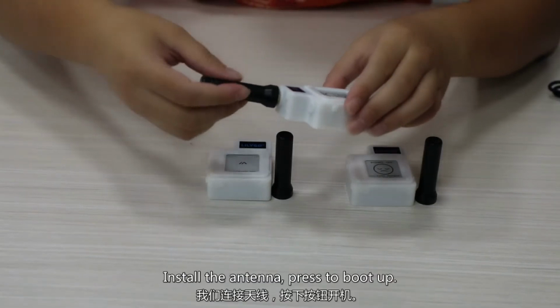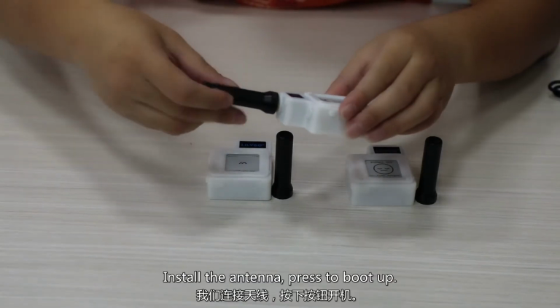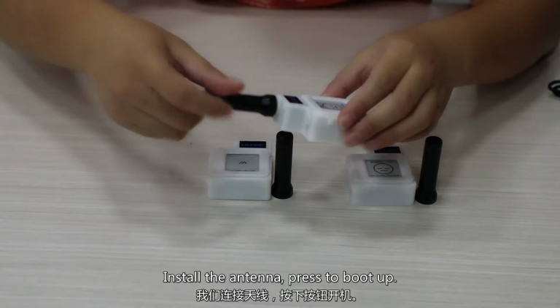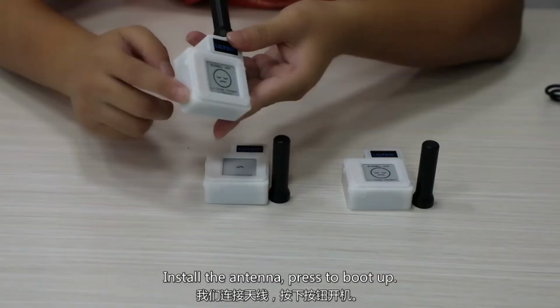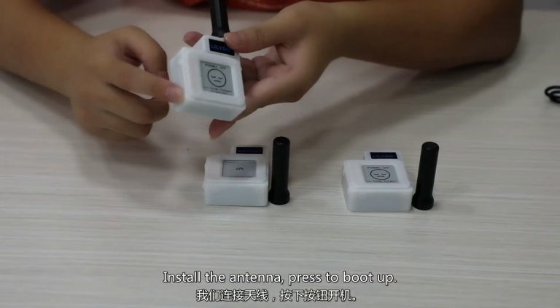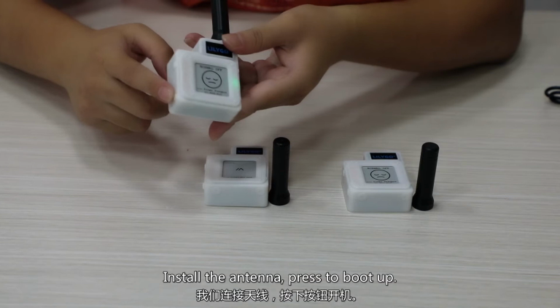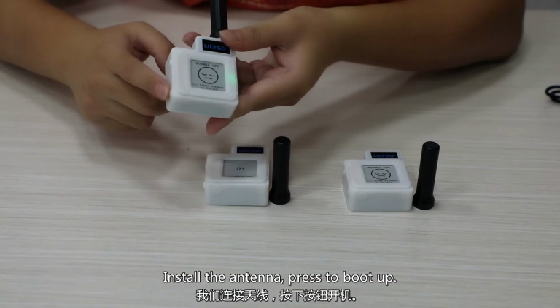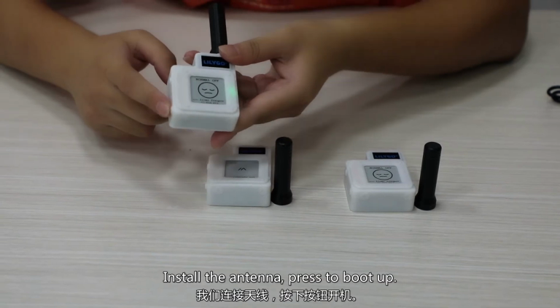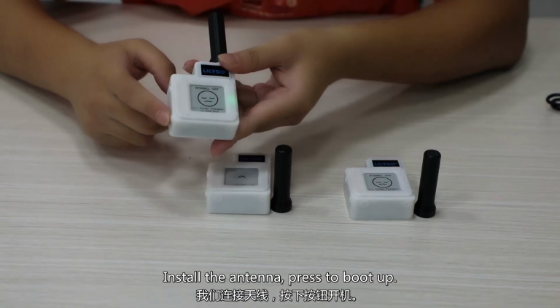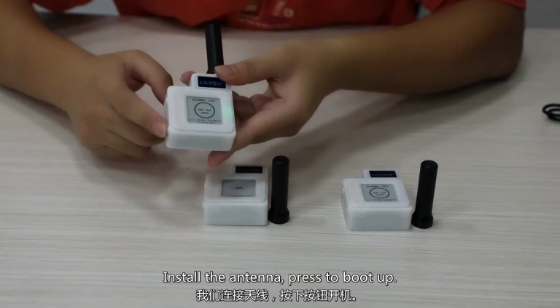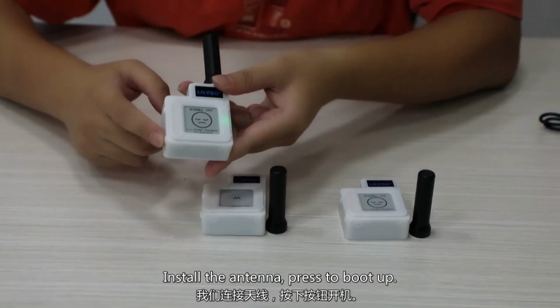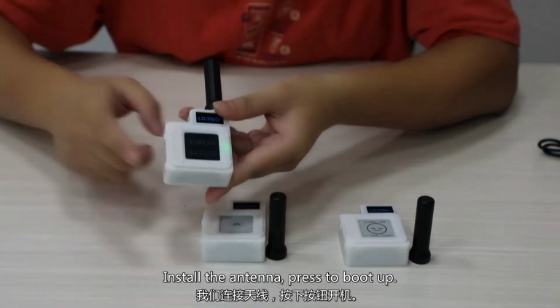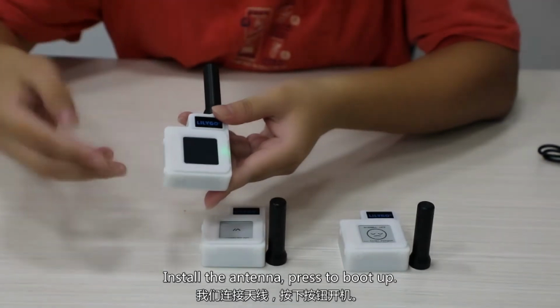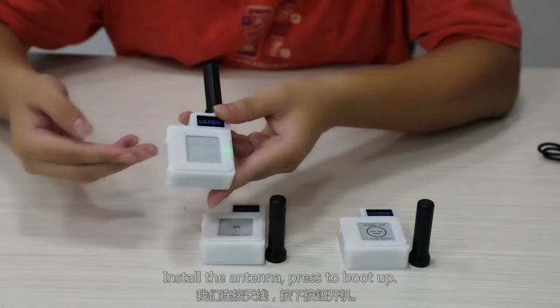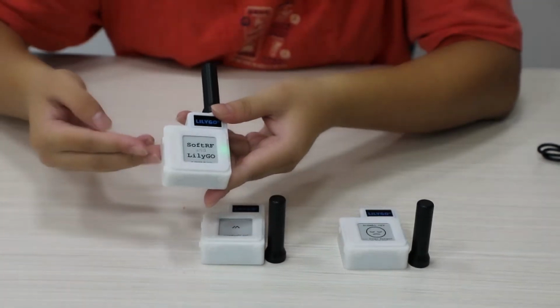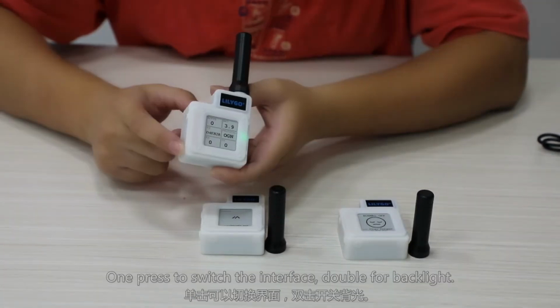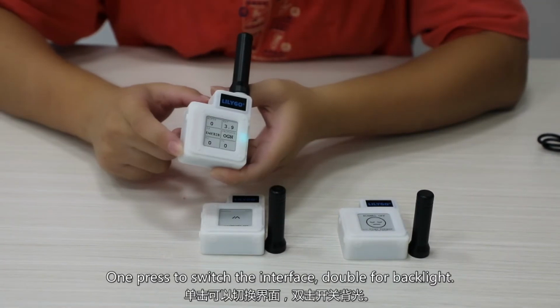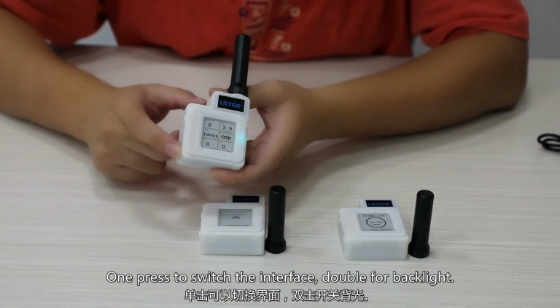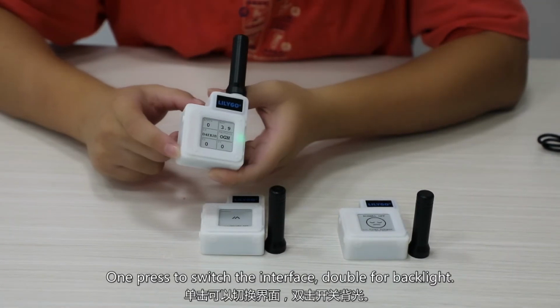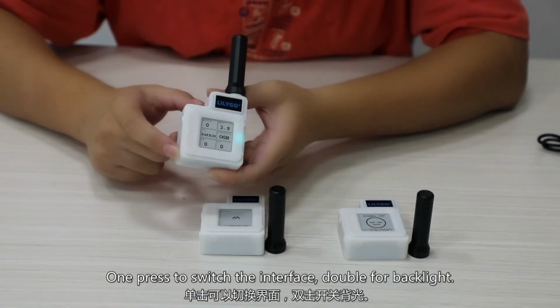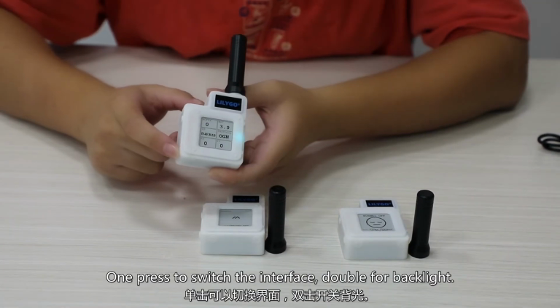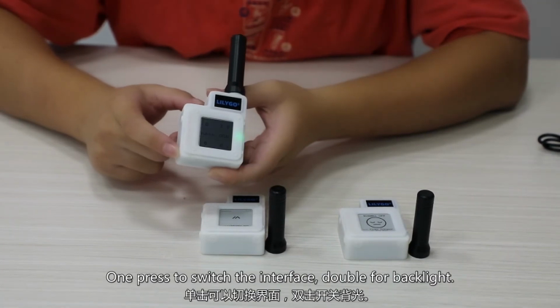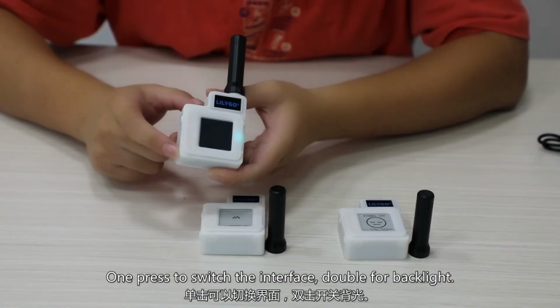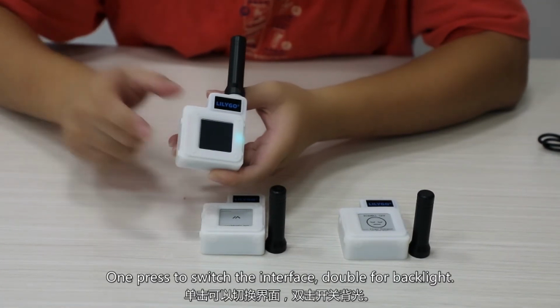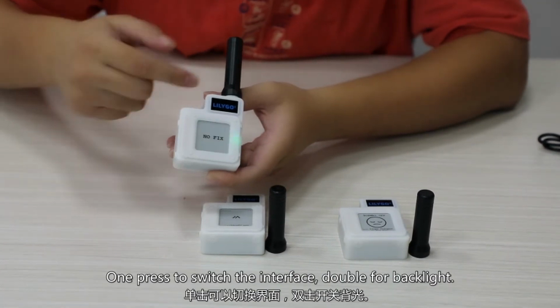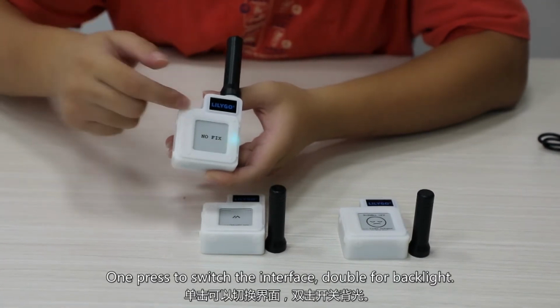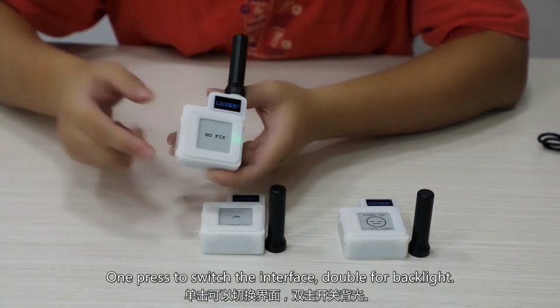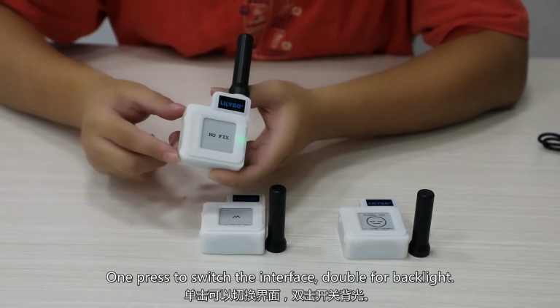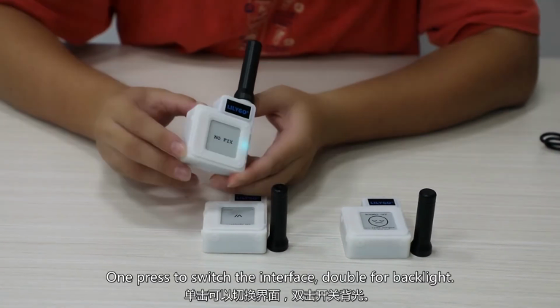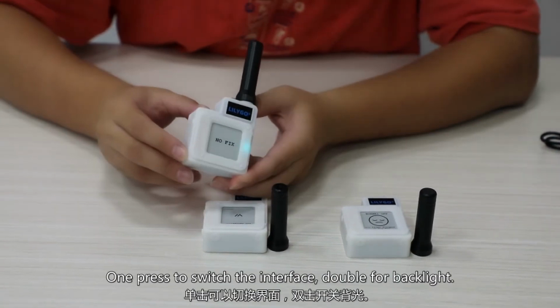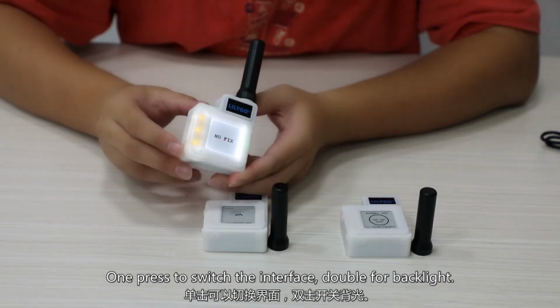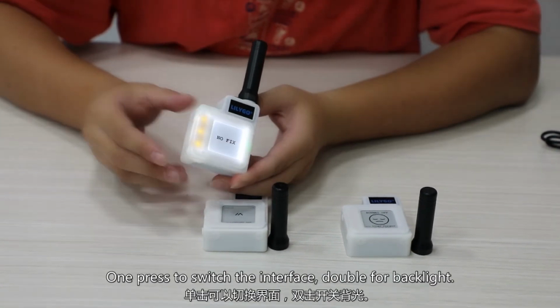Install the antenna, press to boot up. One press to switch the interface, double for backlight.